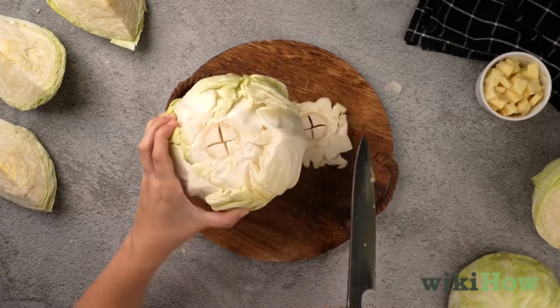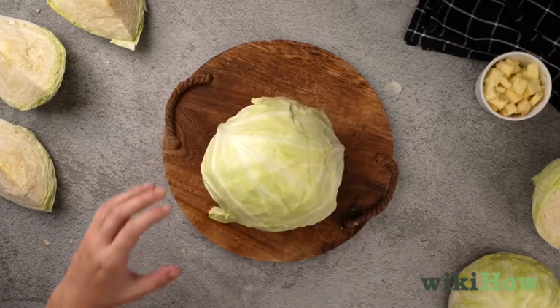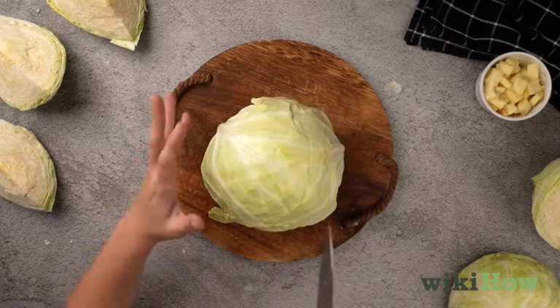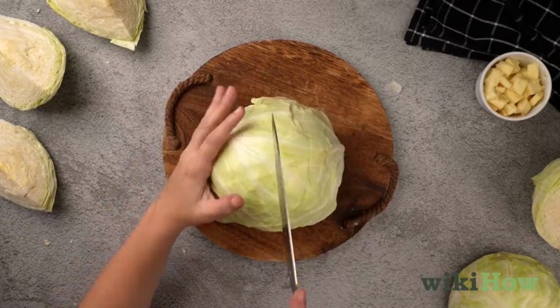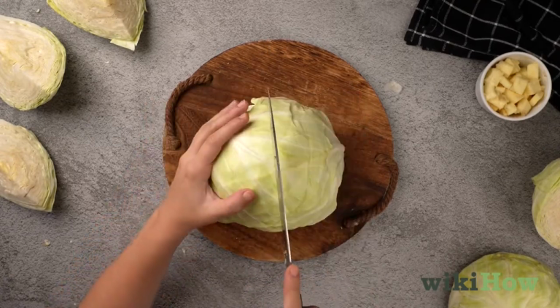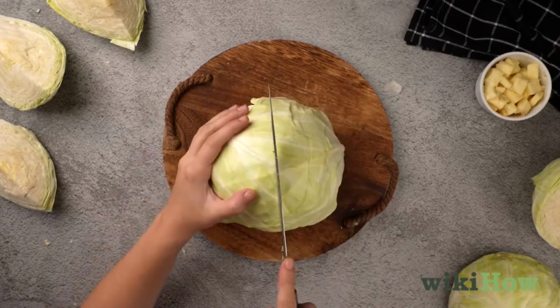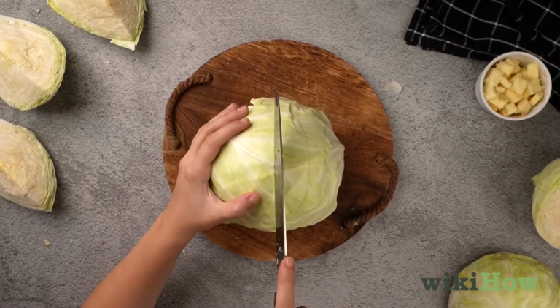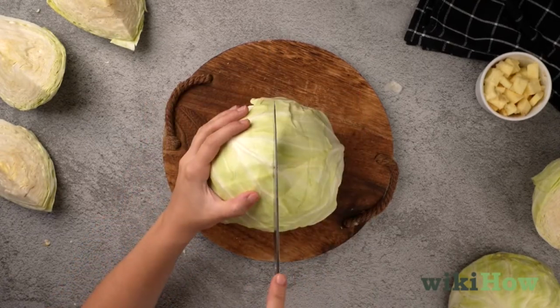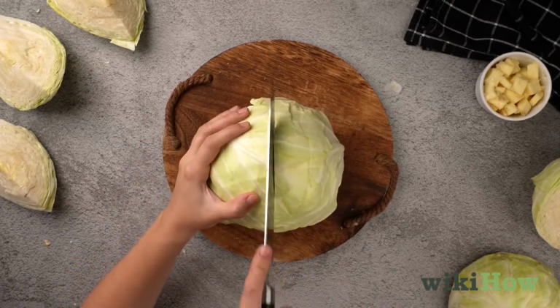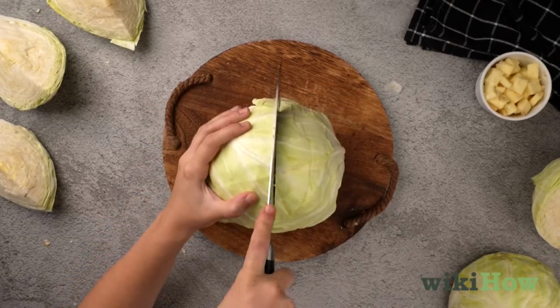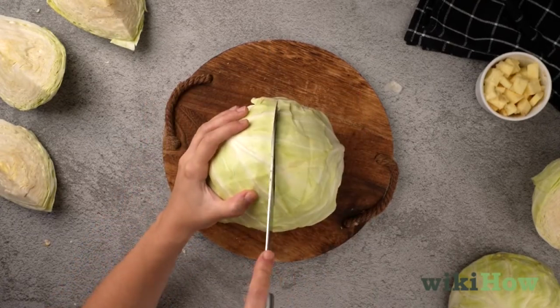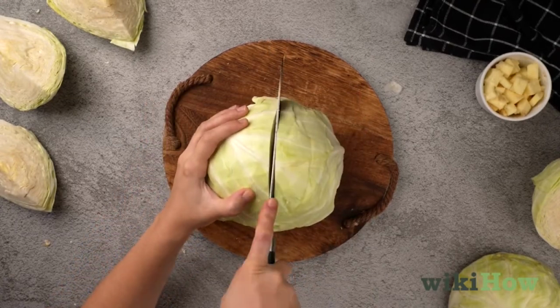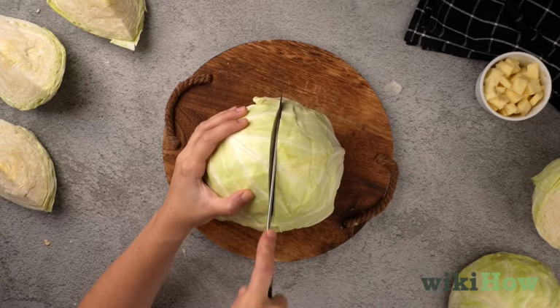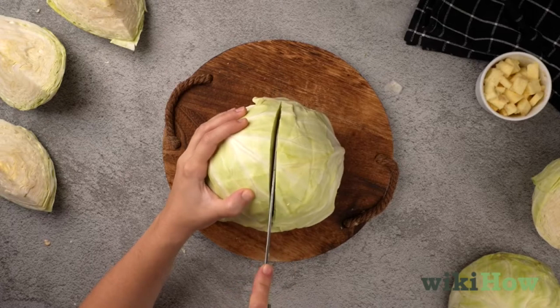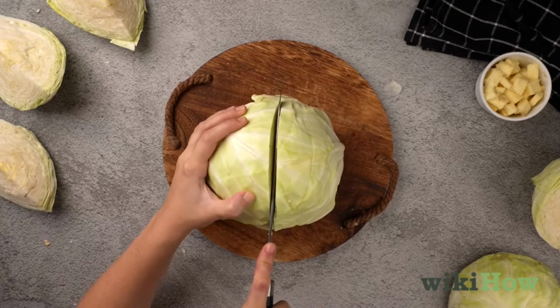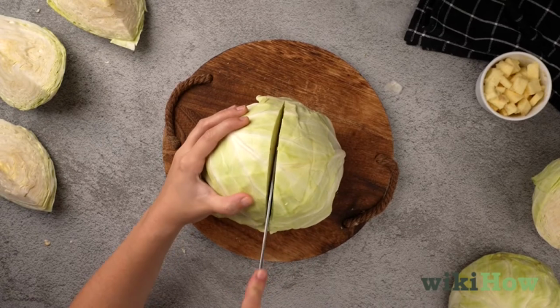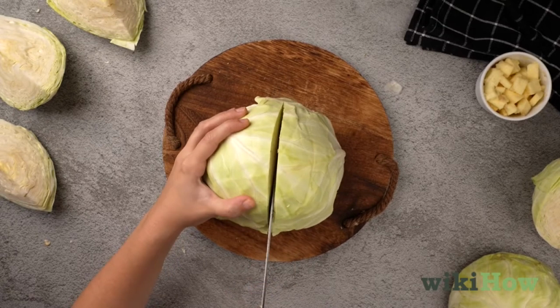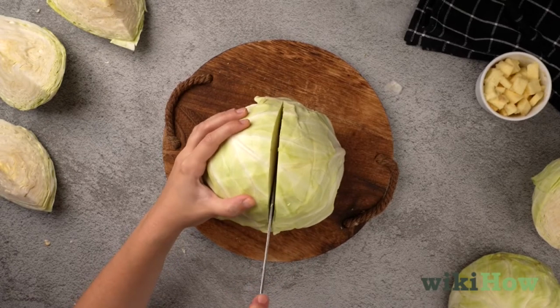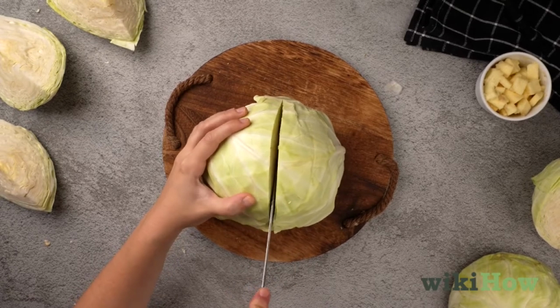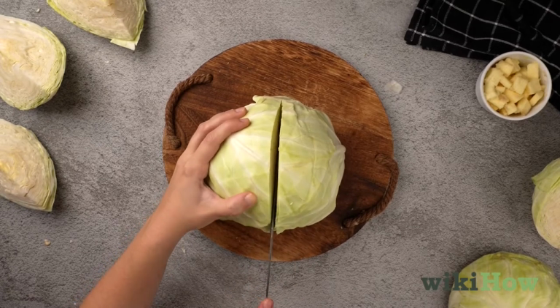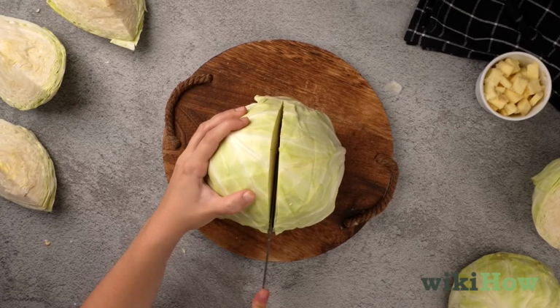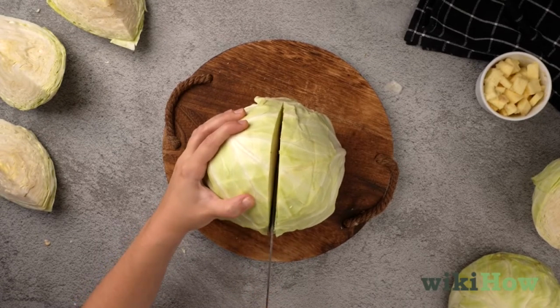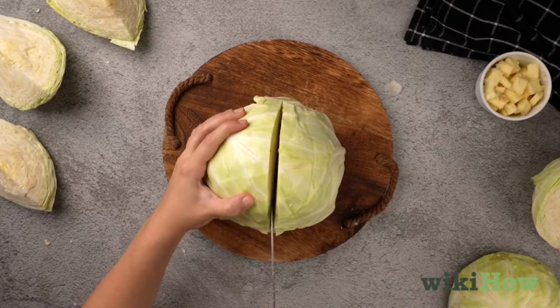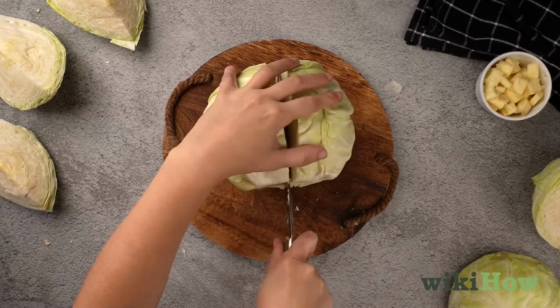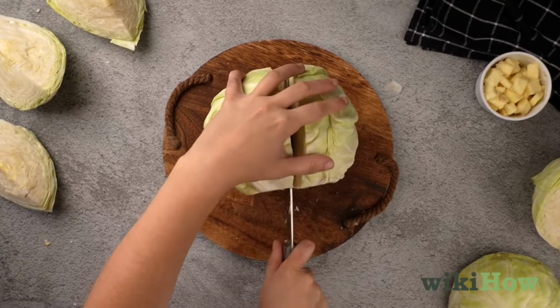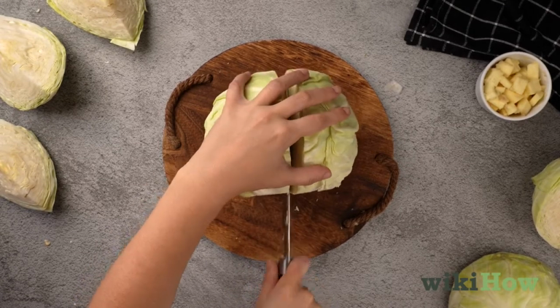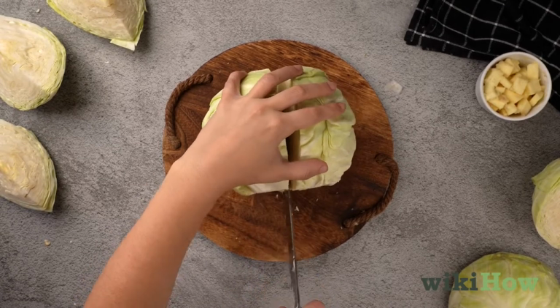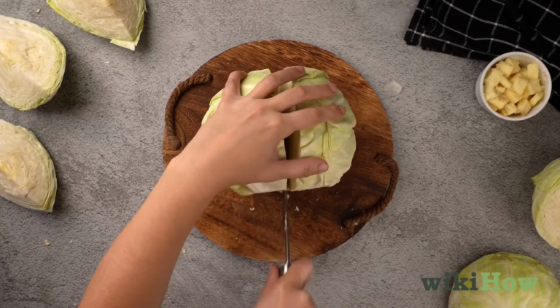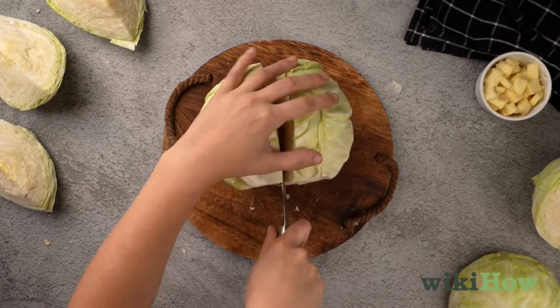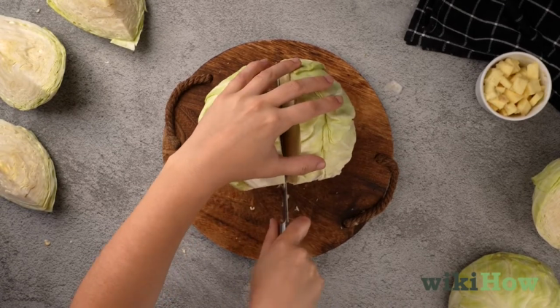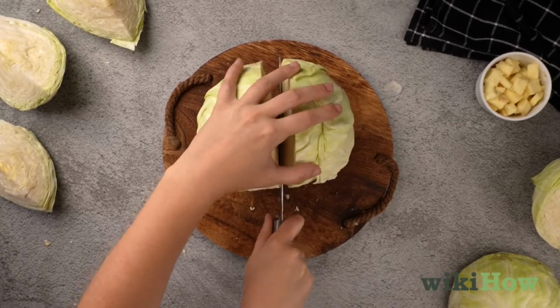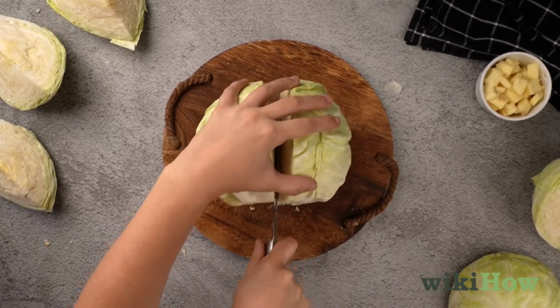Set the cabbage on a cutting board and slice it in half lengthwise, from the top to the stem end.